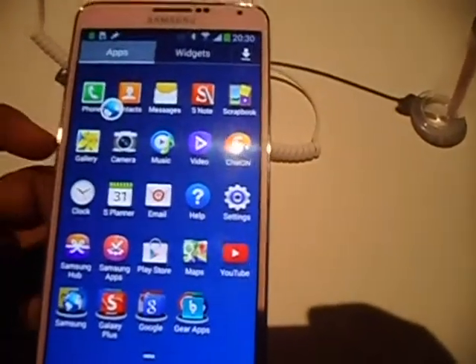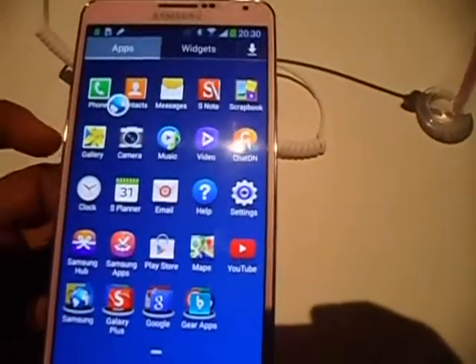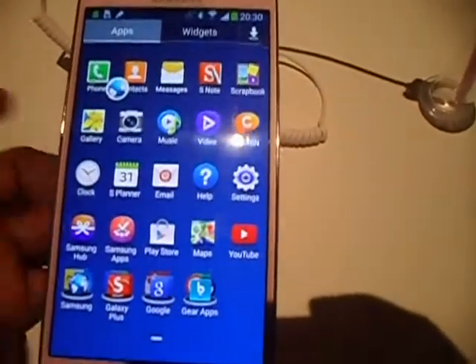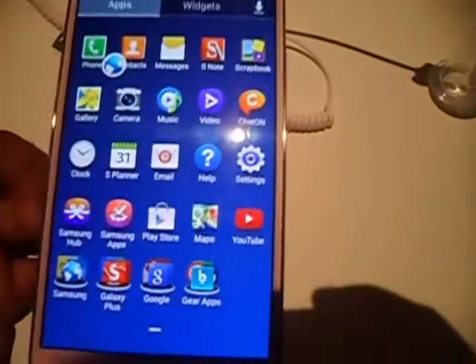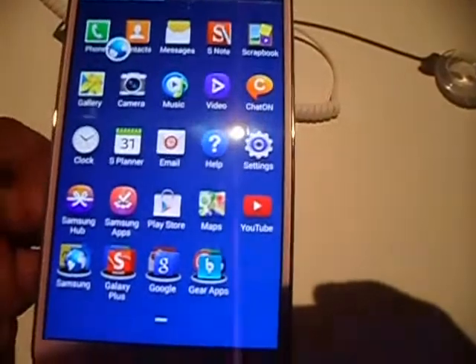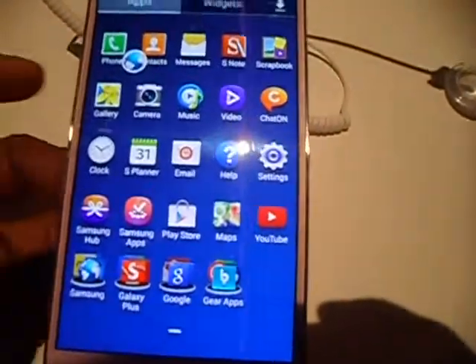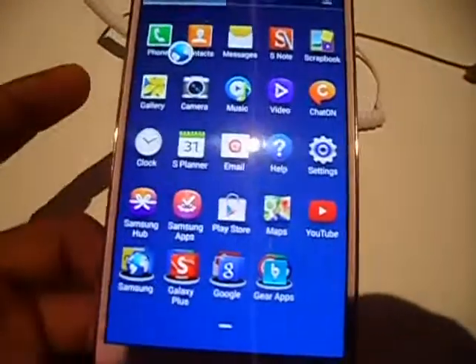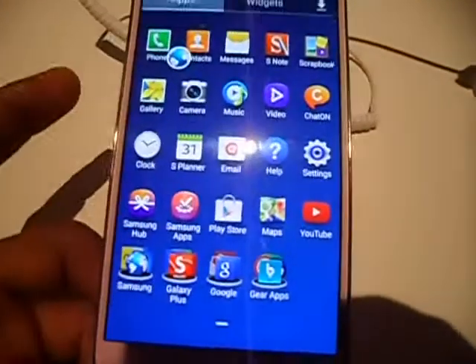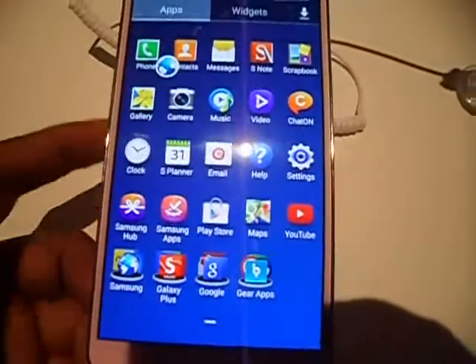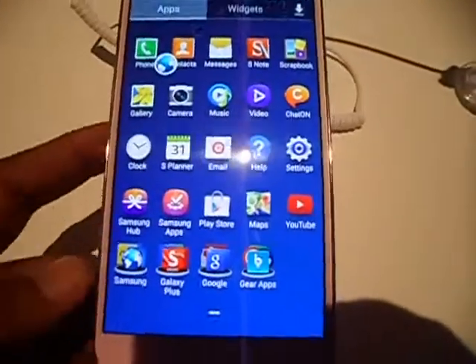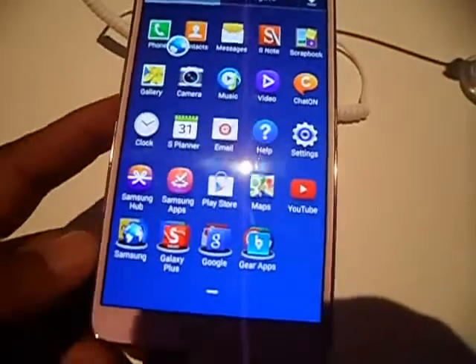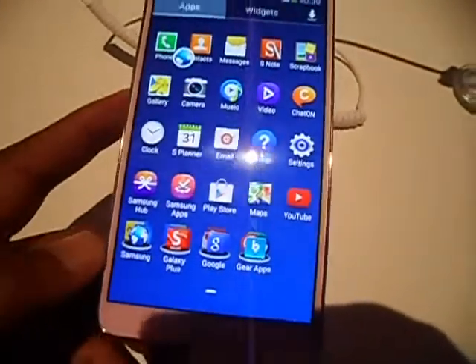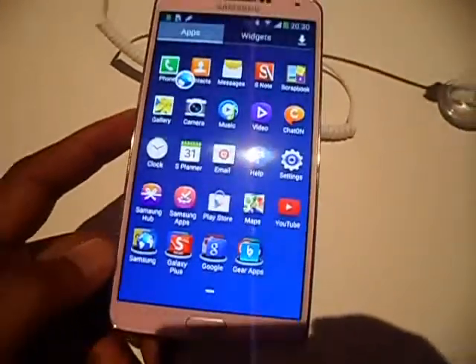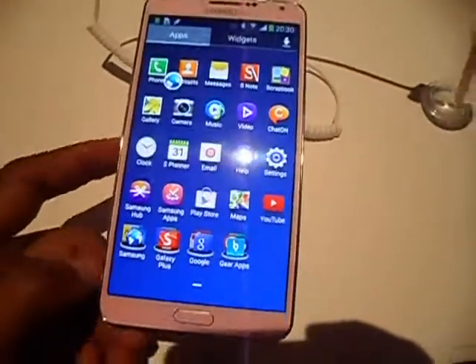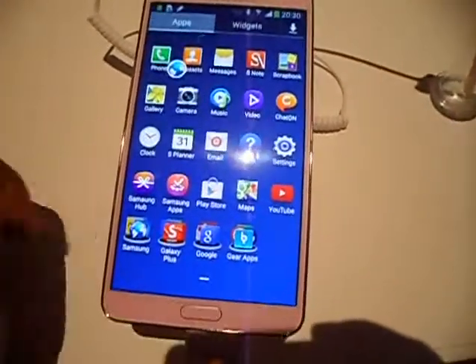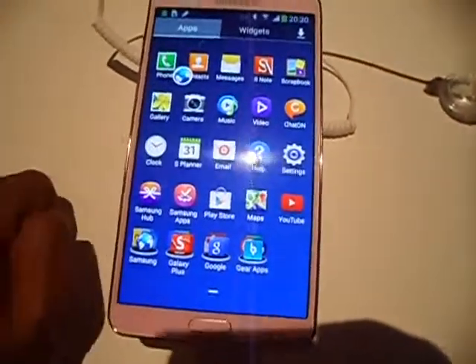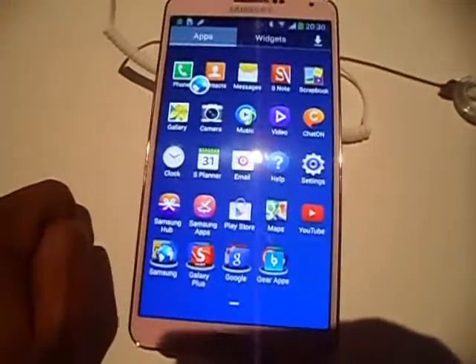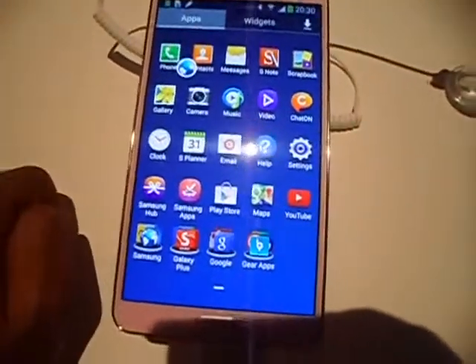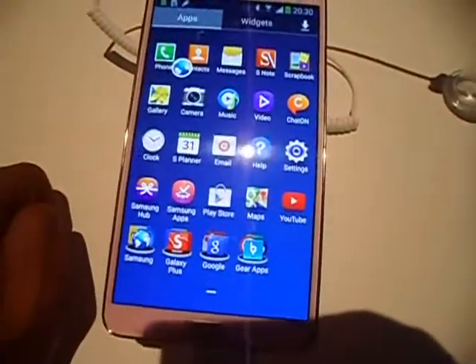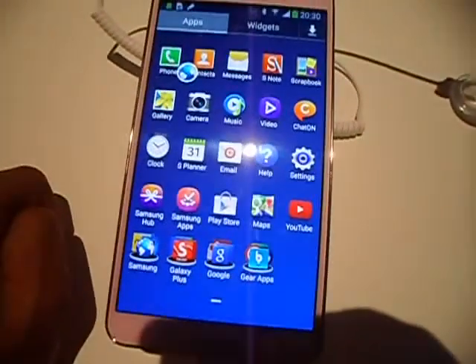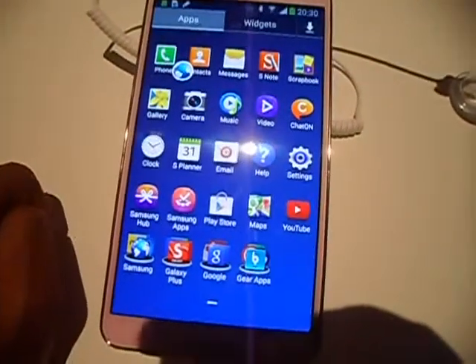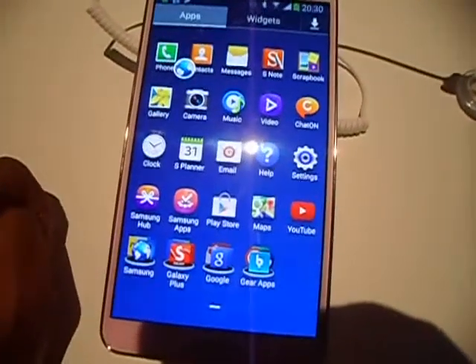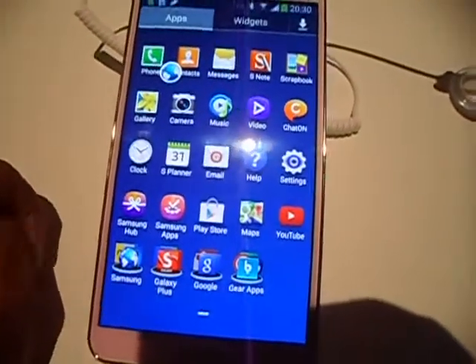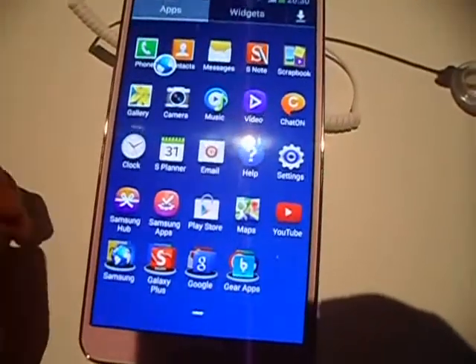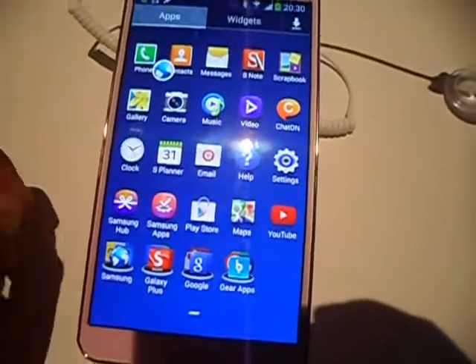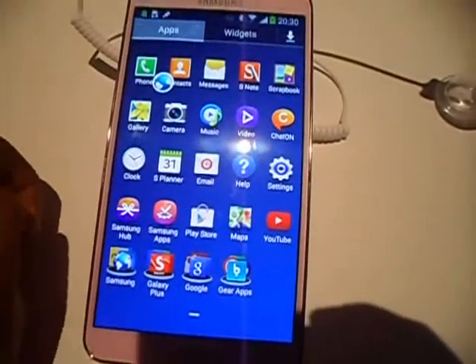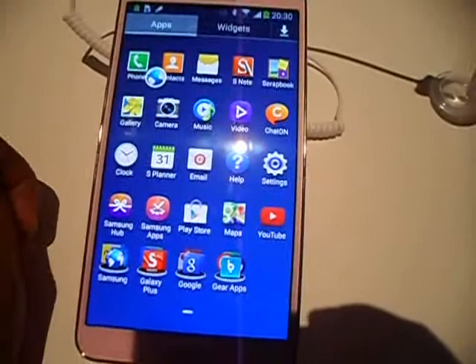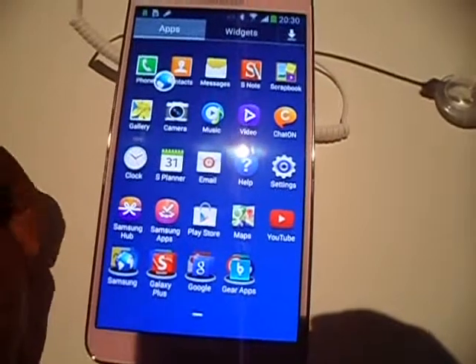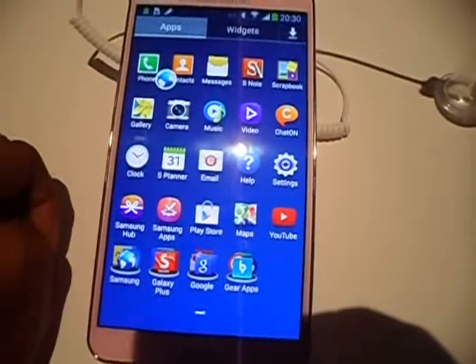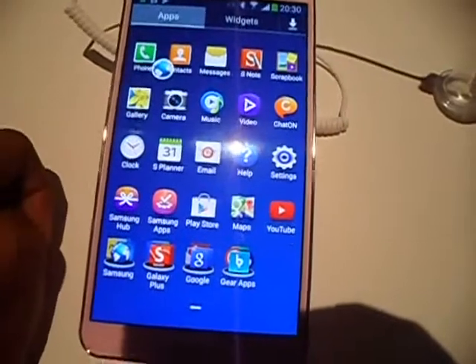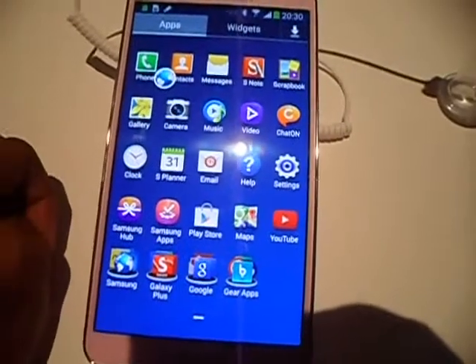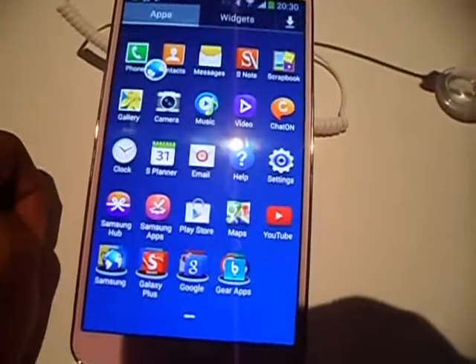This is basically a hands-on review and we will be checking out the device much later. You can check more reviews on techworld.com. See you later.